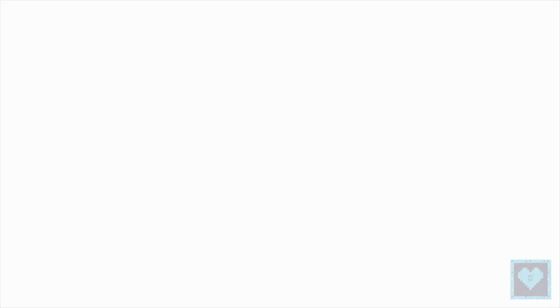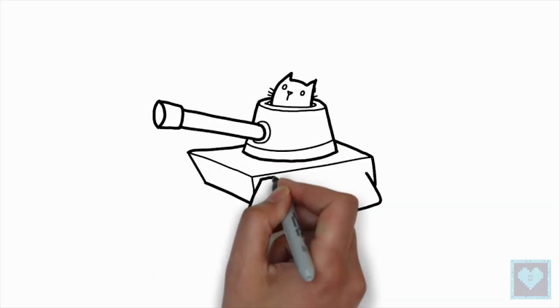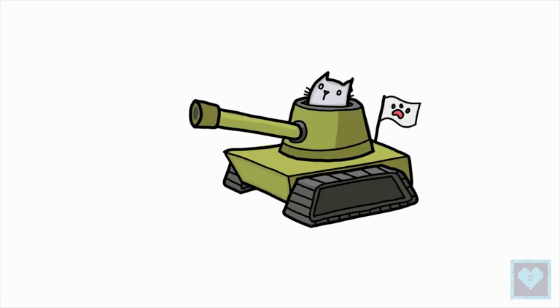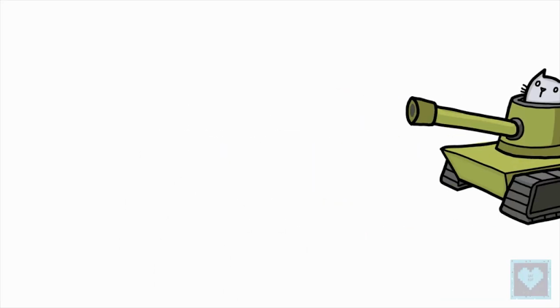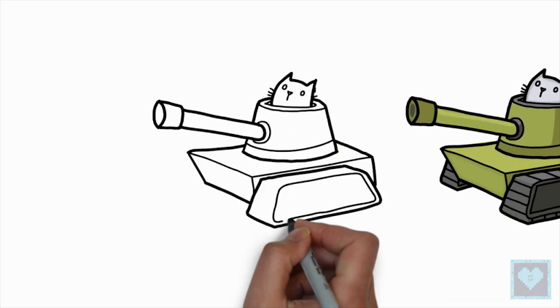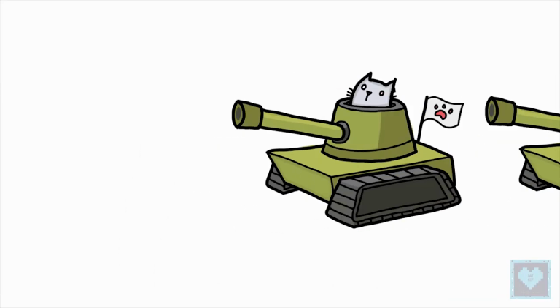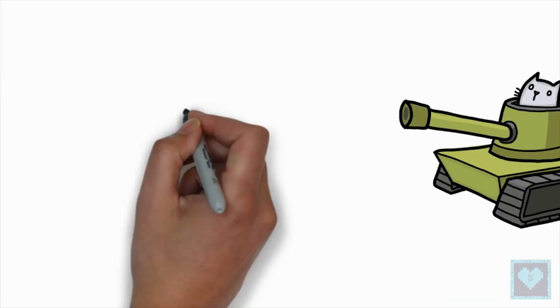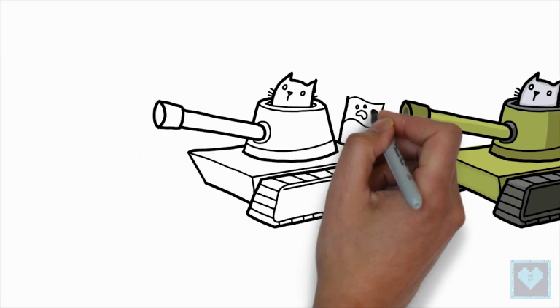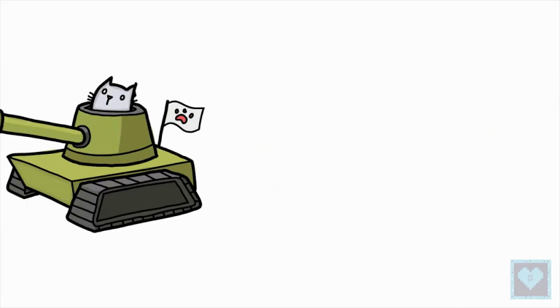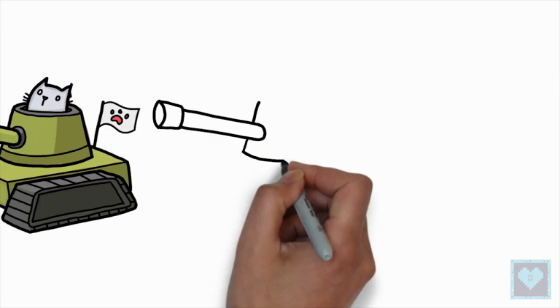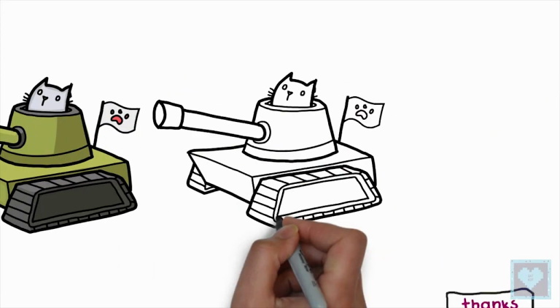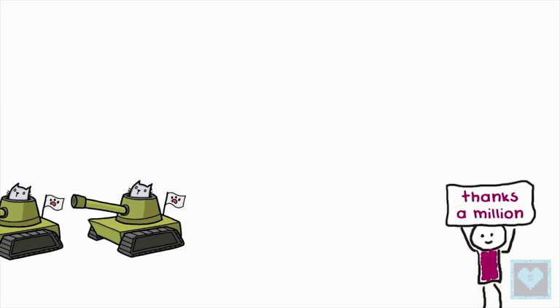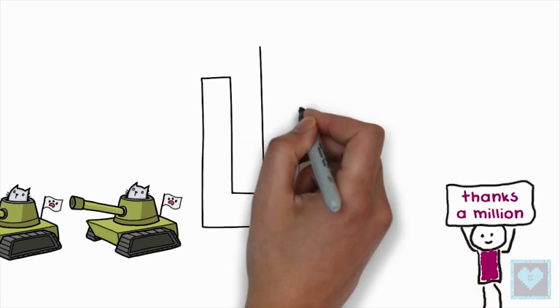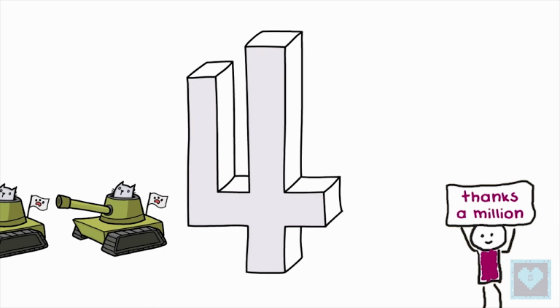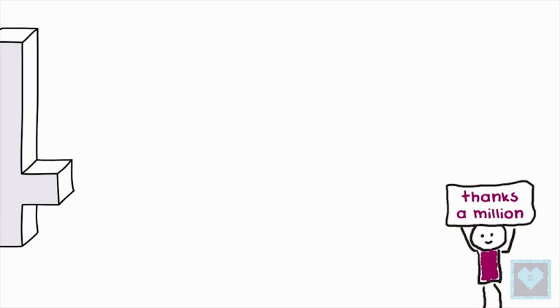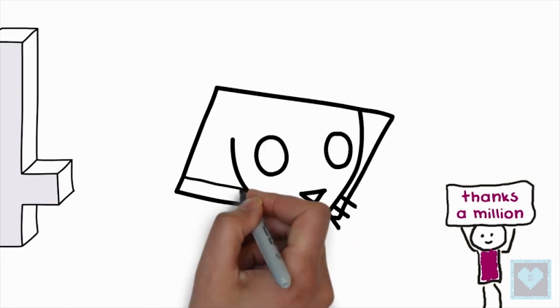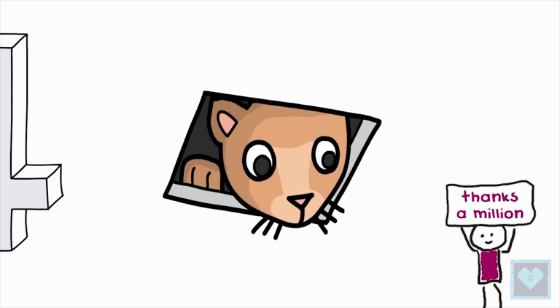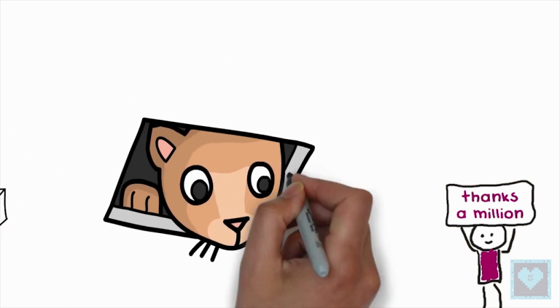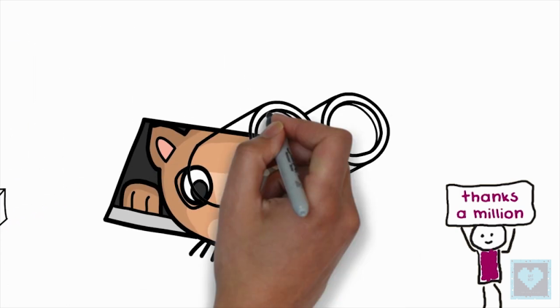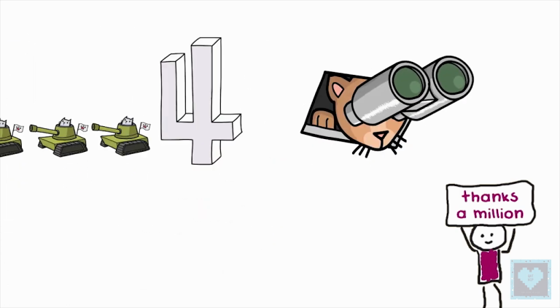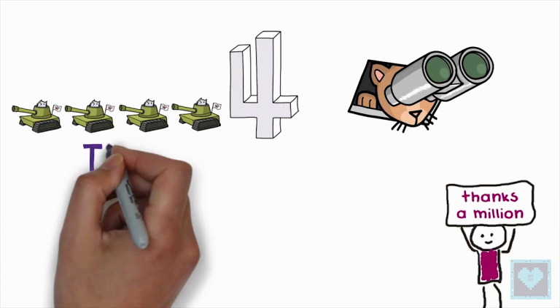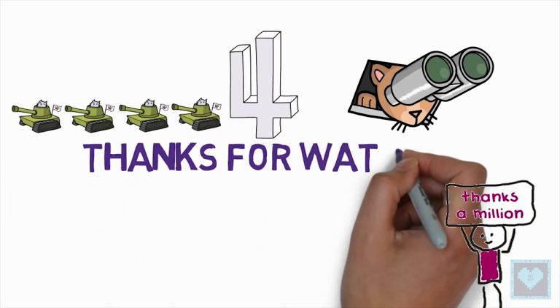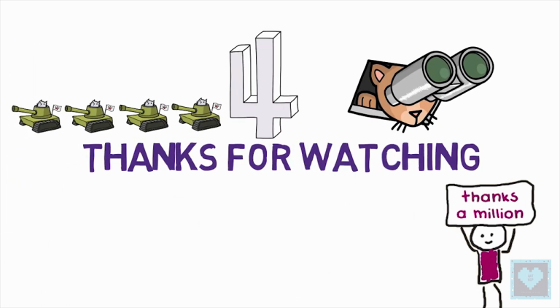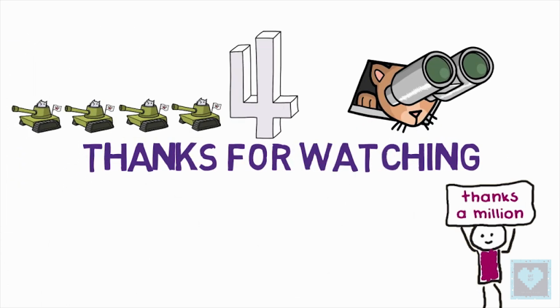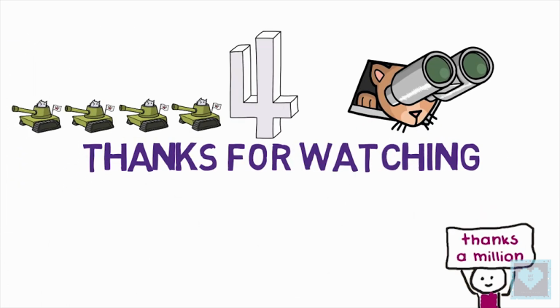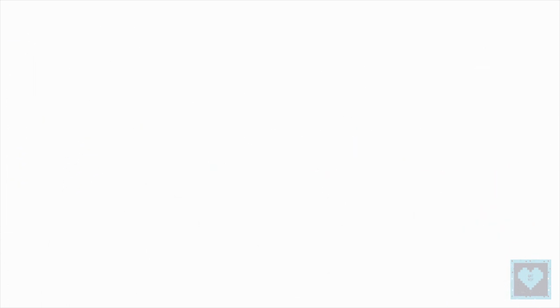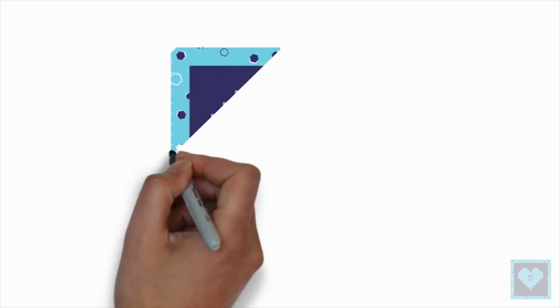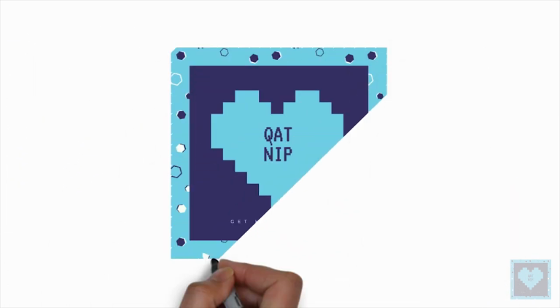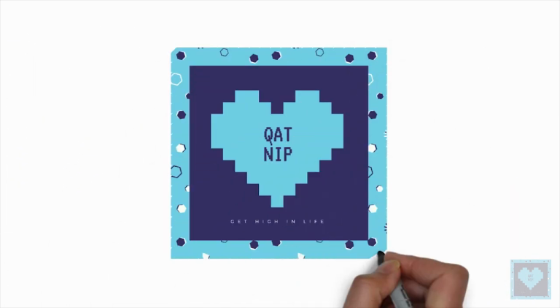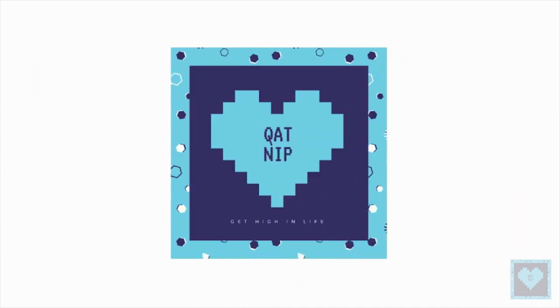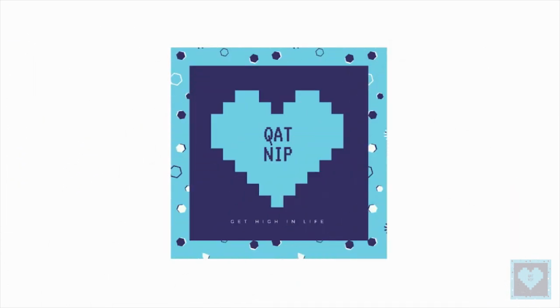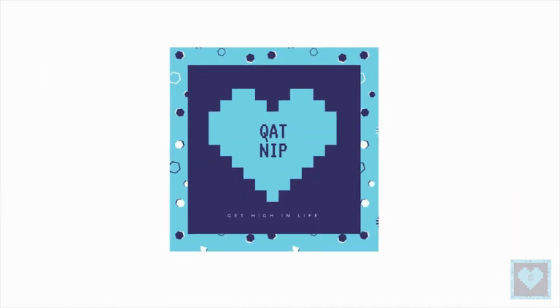So that's it for this video and we hope you liked it. A million thanks to our dear subscriber family for your continuous love and support, and until next time, stay tuned for more.